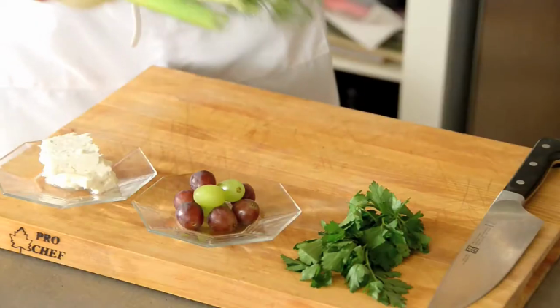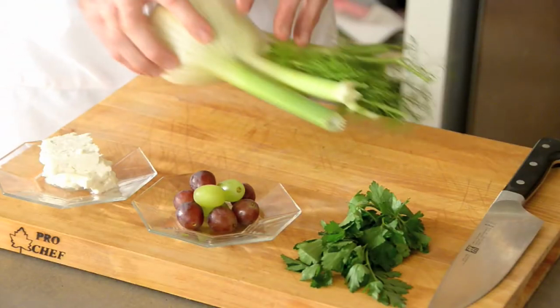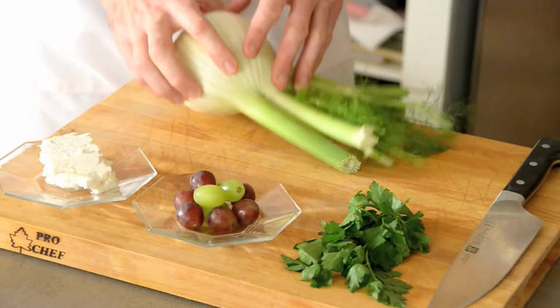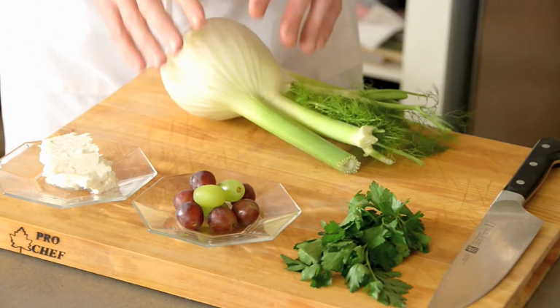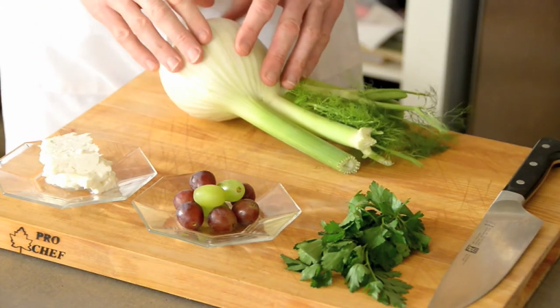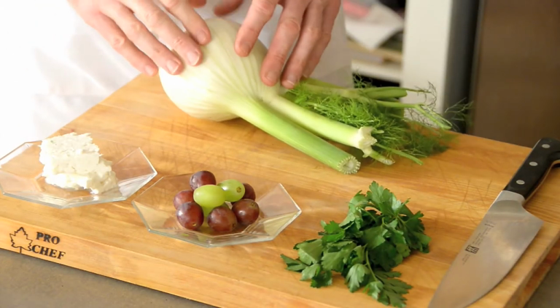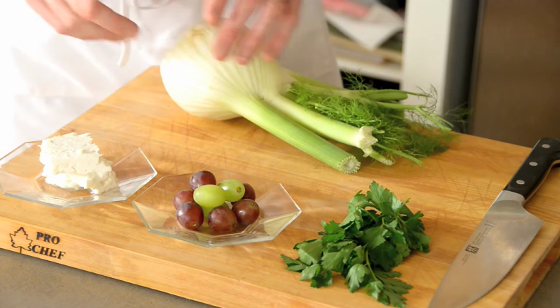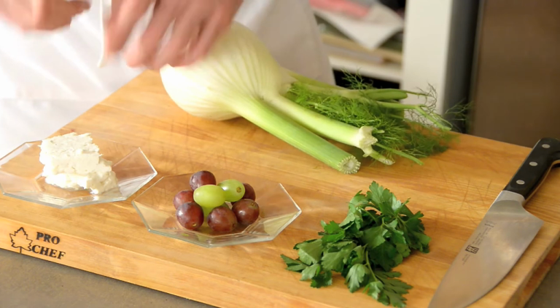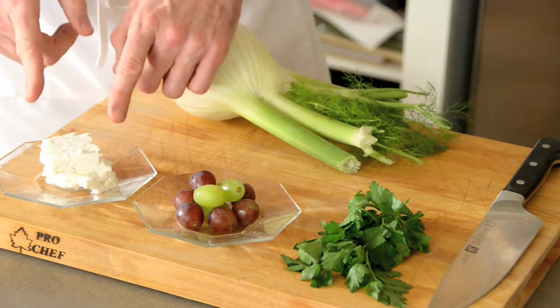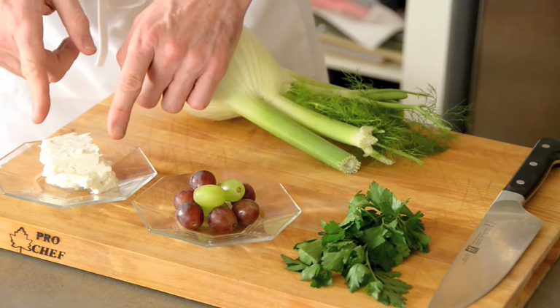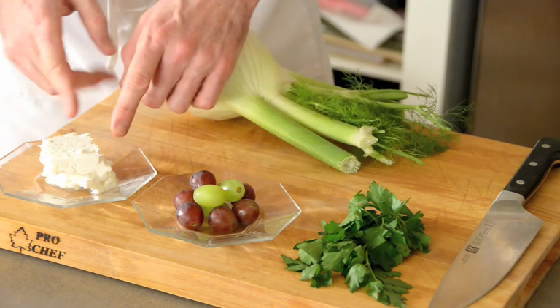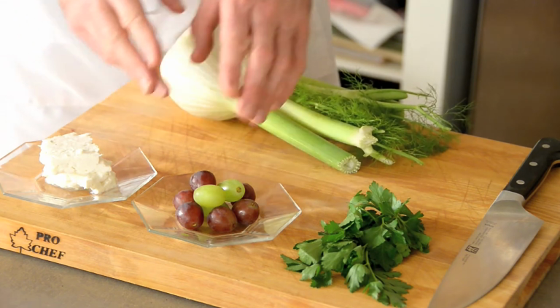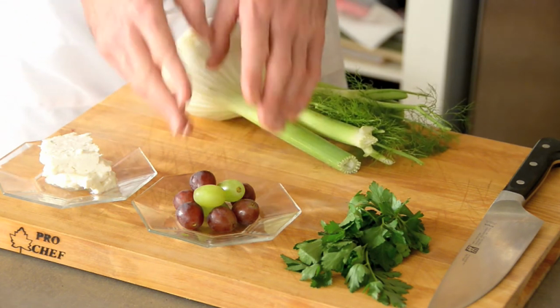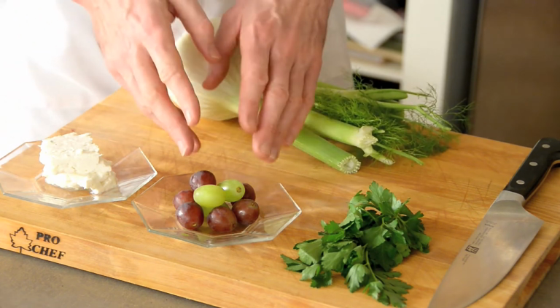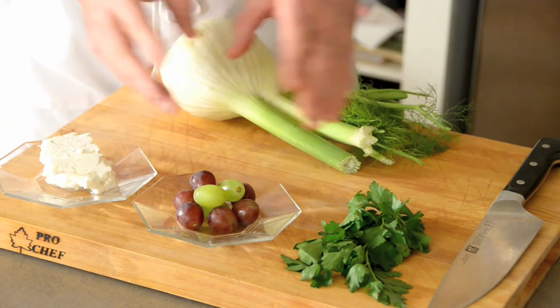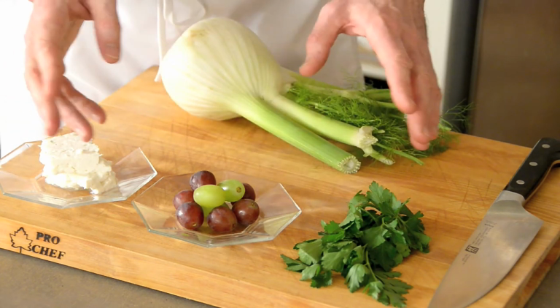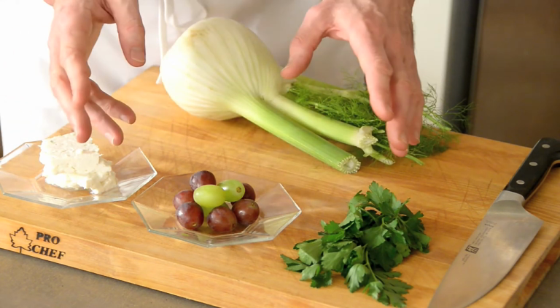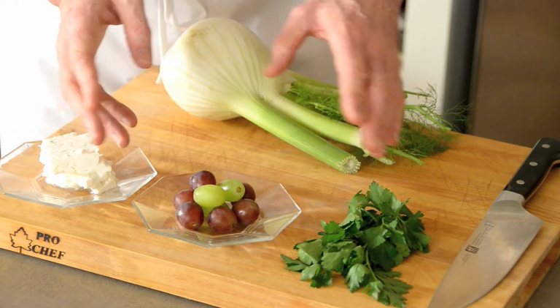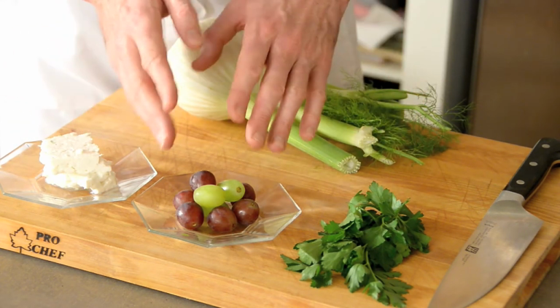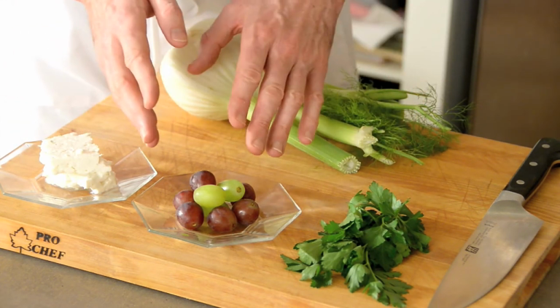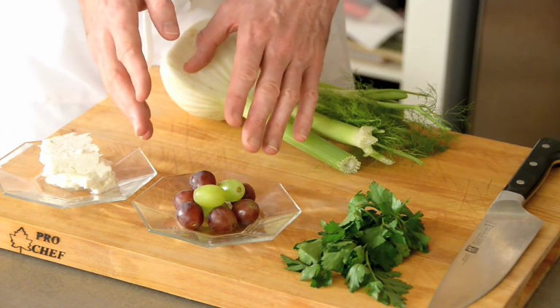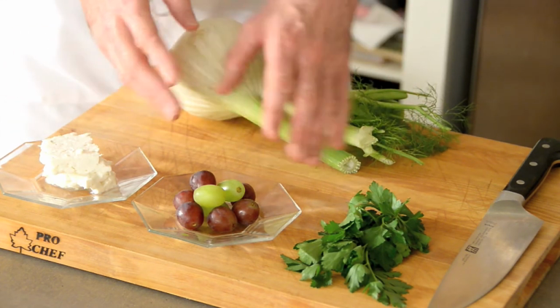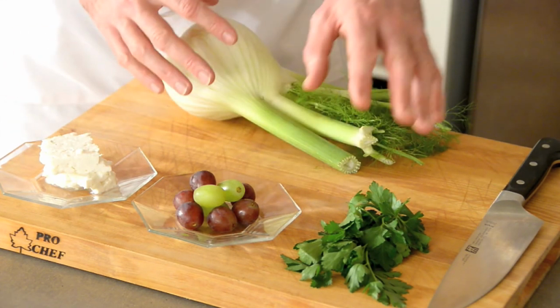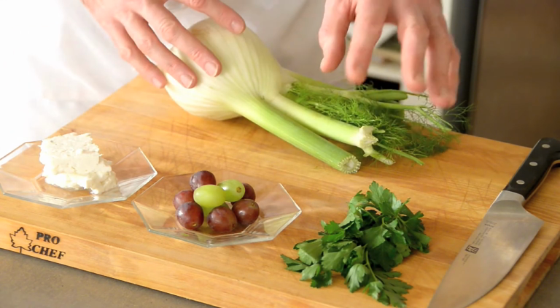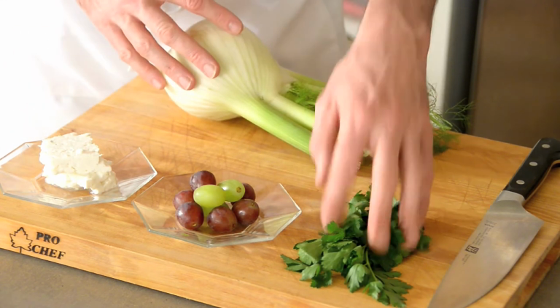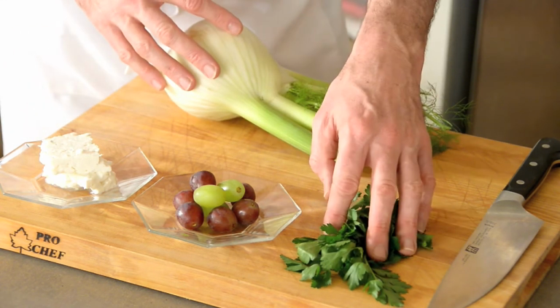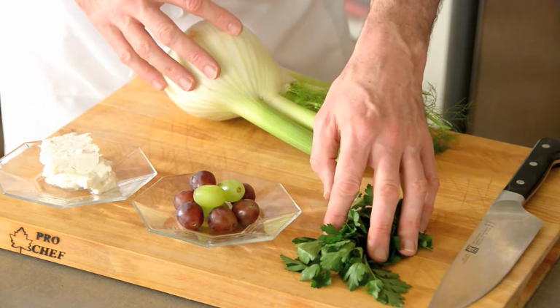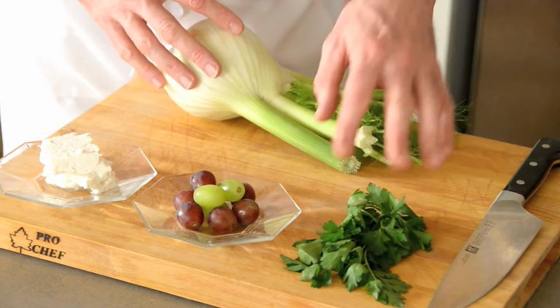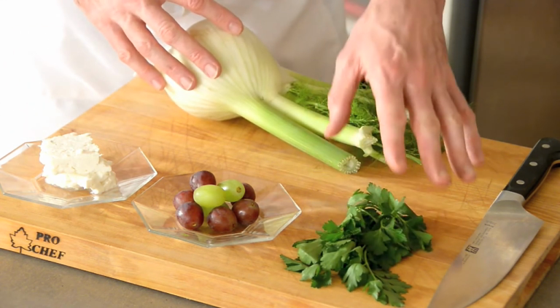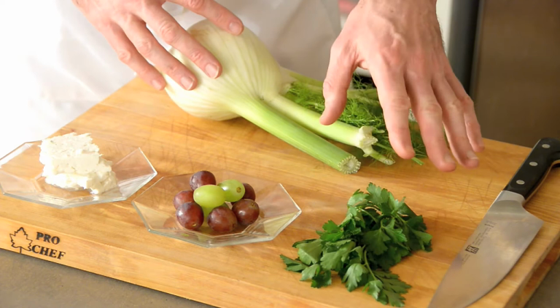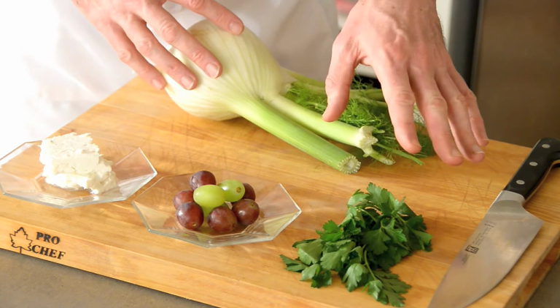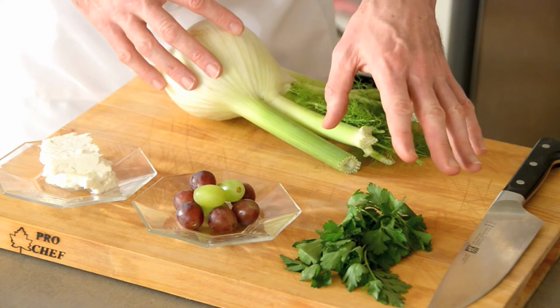We of course have our fennel. We have feta cheese, red or green grapes, either a fine little bit of parsley, olive oil, salt, and pepper.